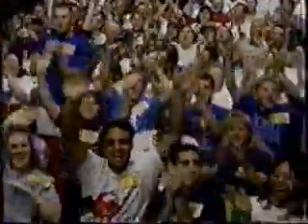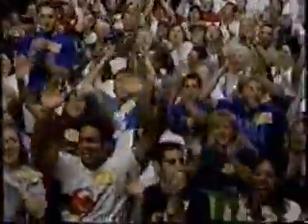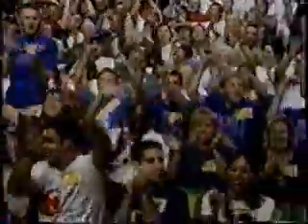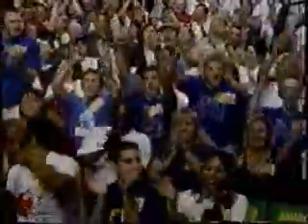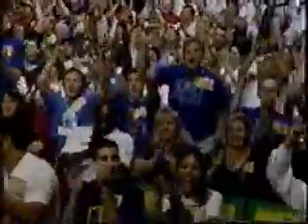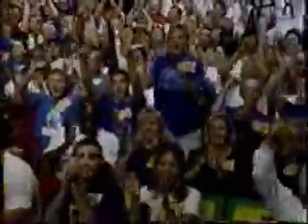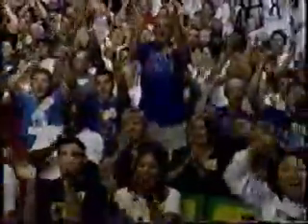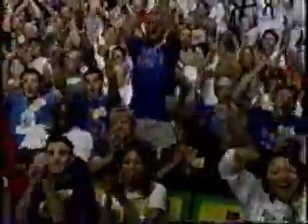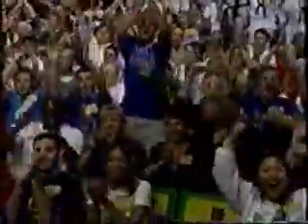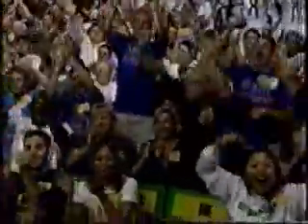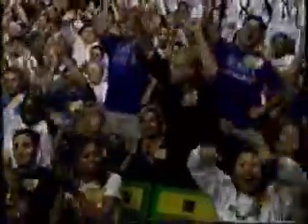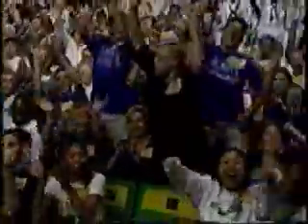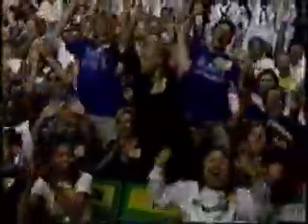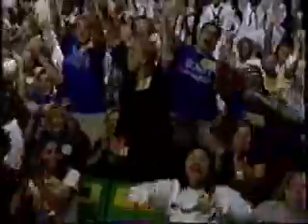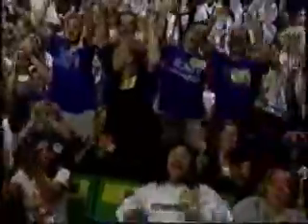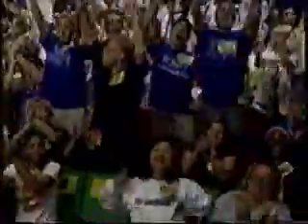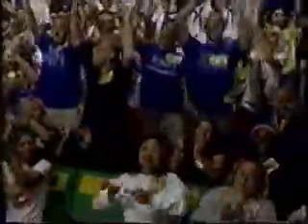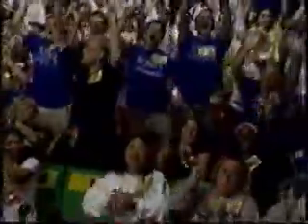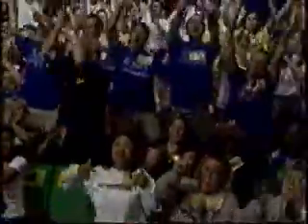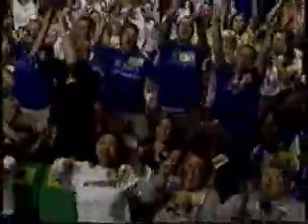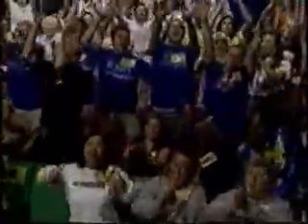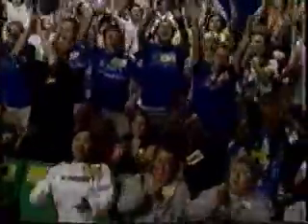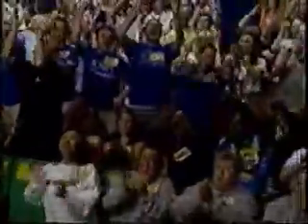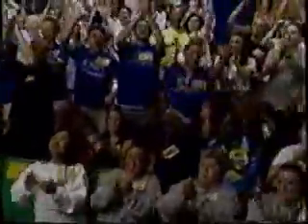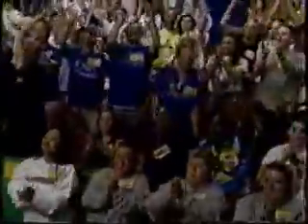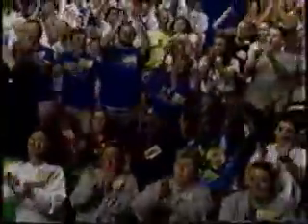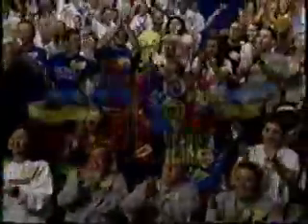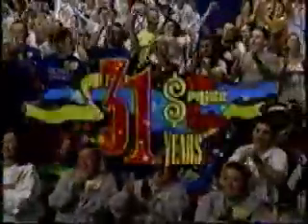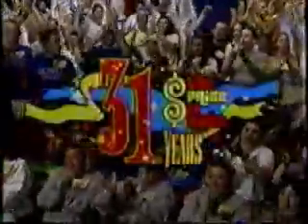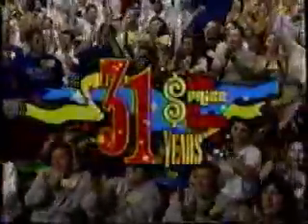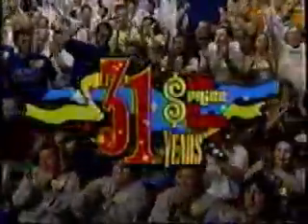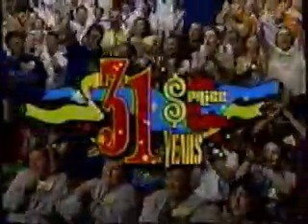Stay tuned for more pricing games and the fabulous showcases which are coming up on the second half of The Price is Right.